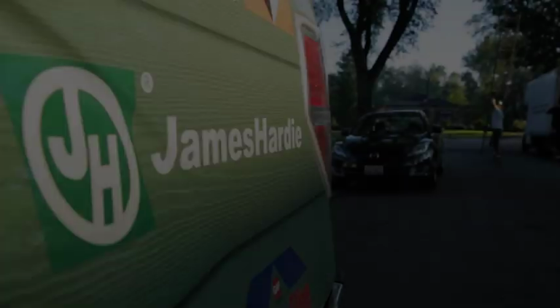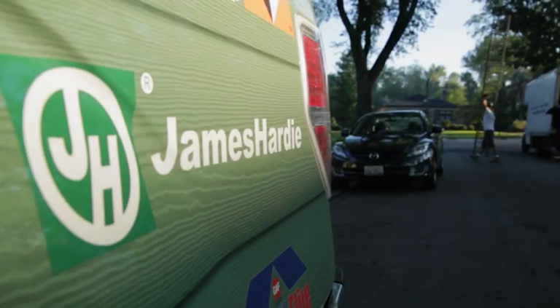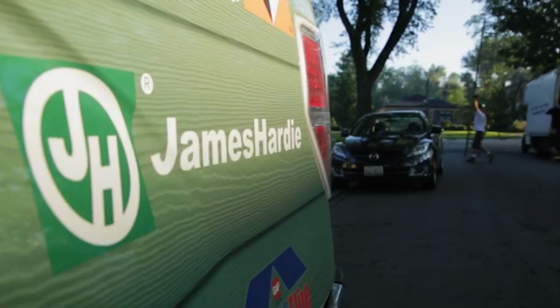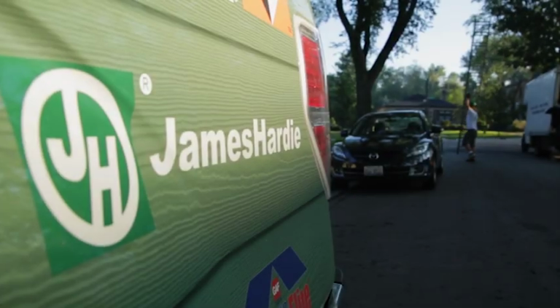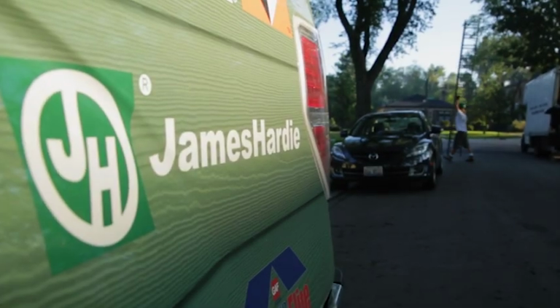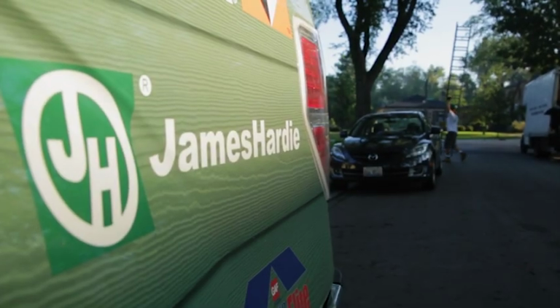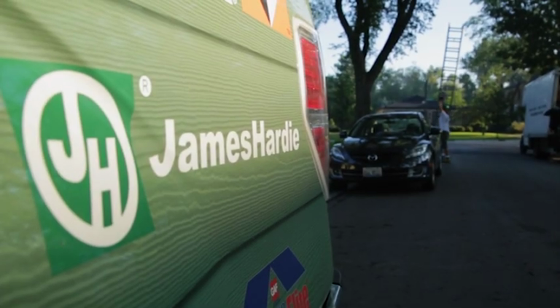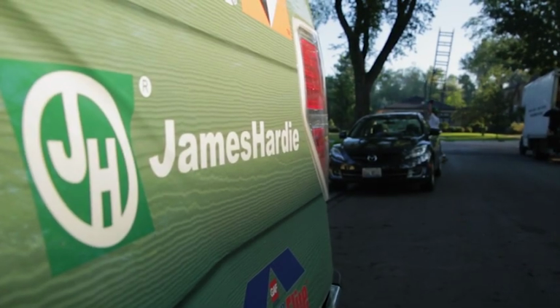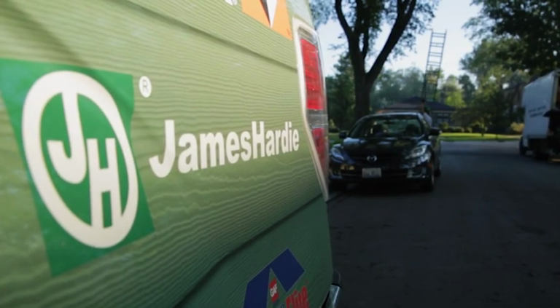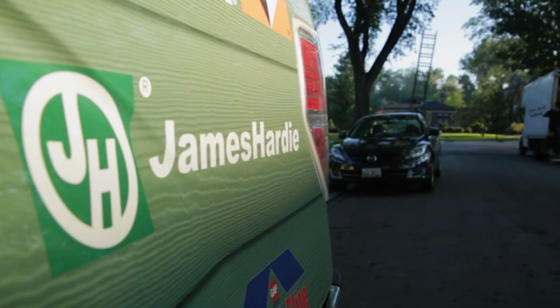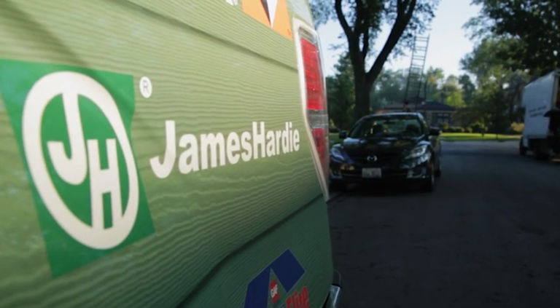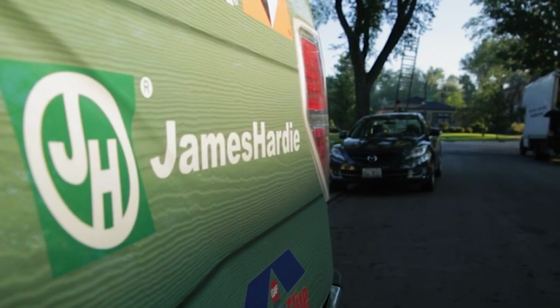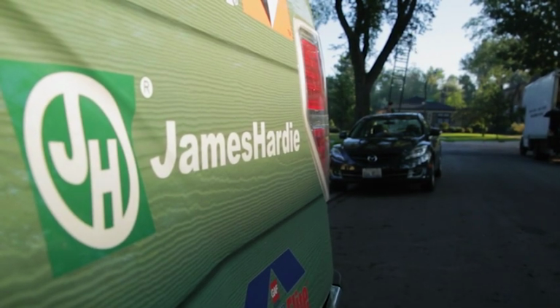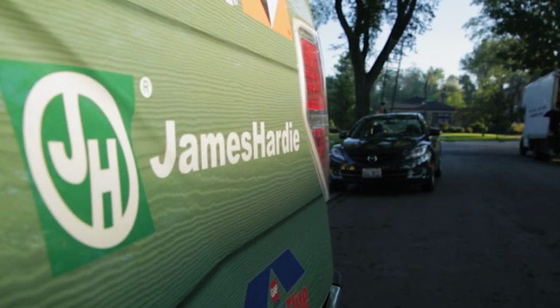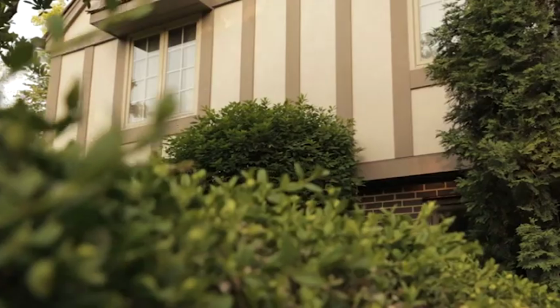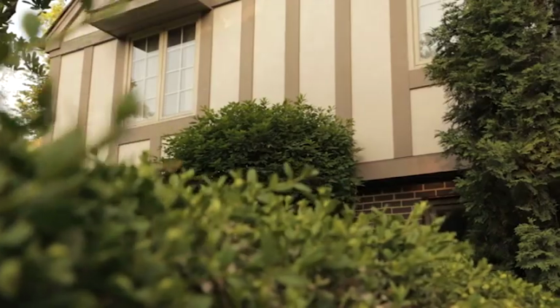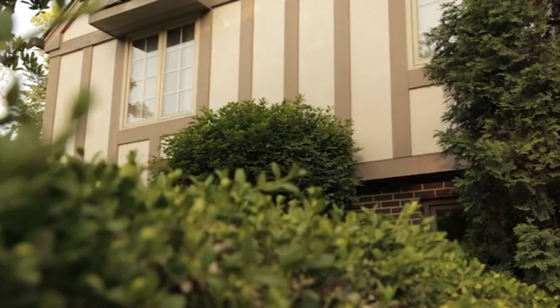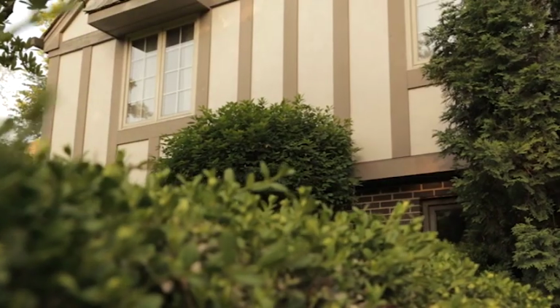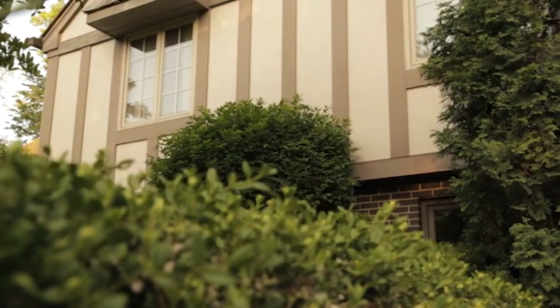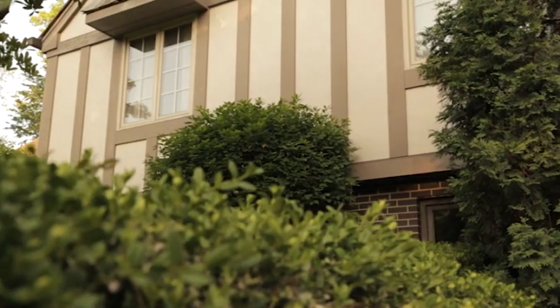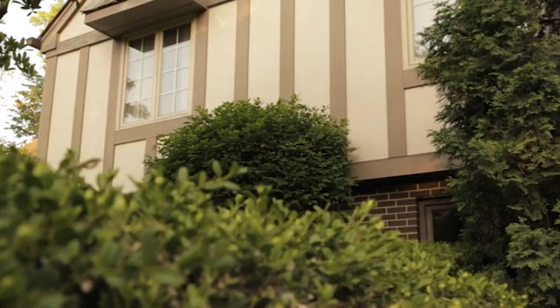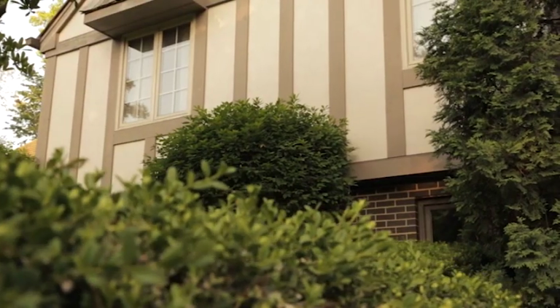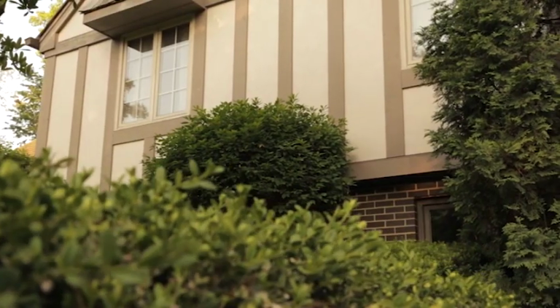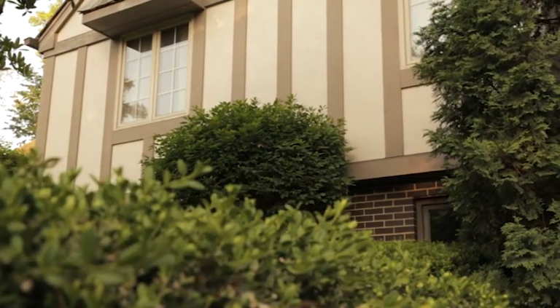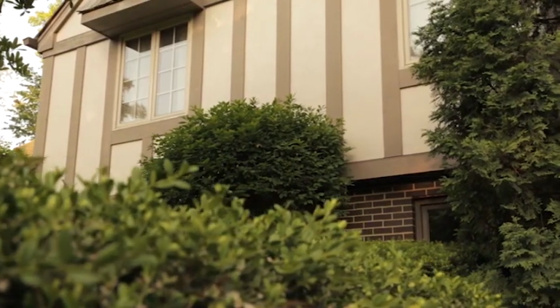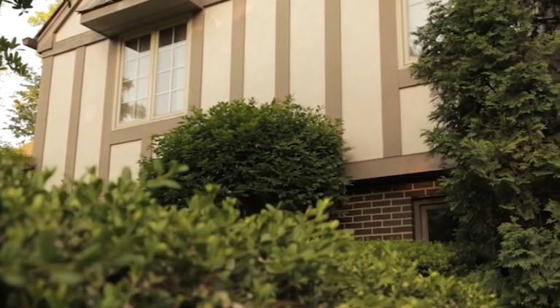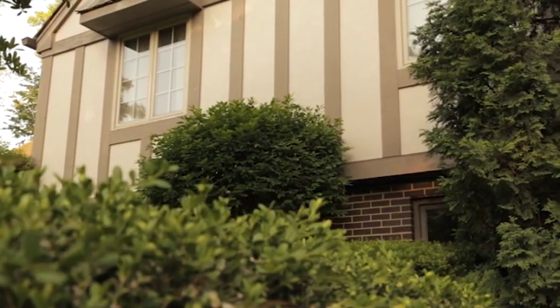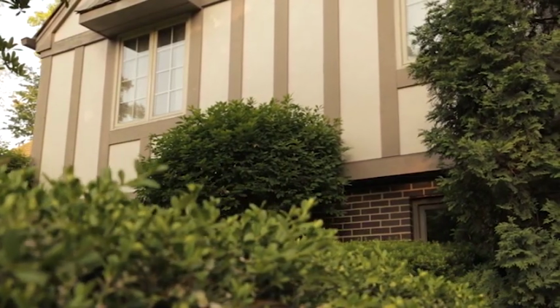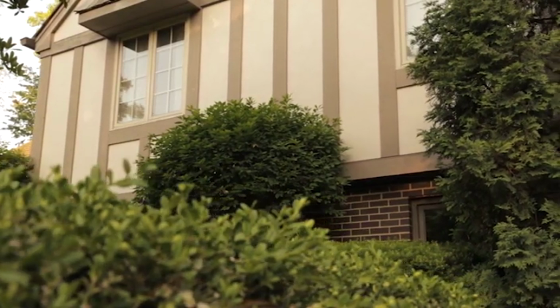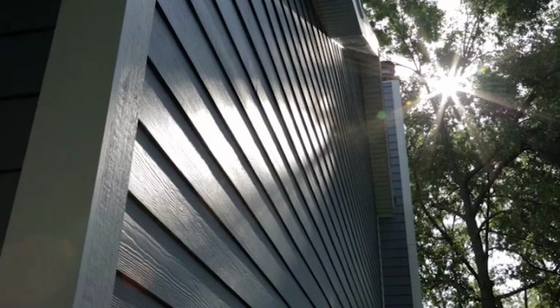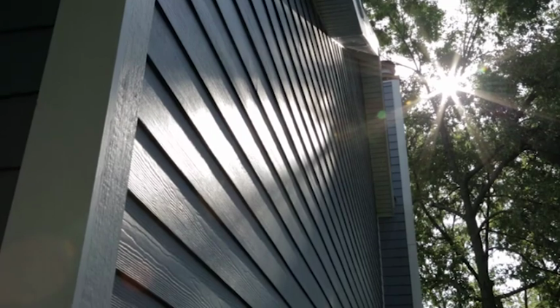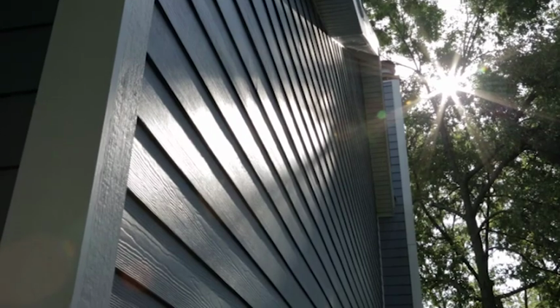At James Hardy, we believe in the quality, innovation, and ease of installation of our products.